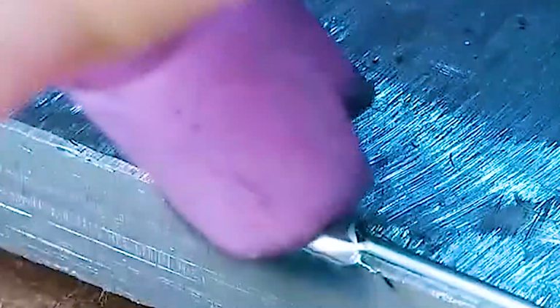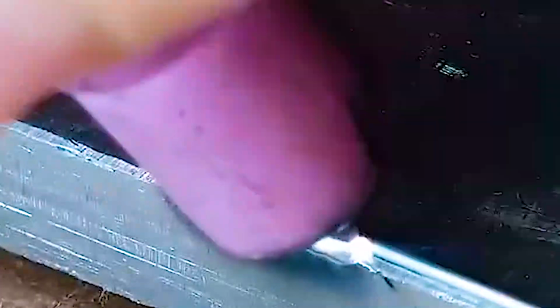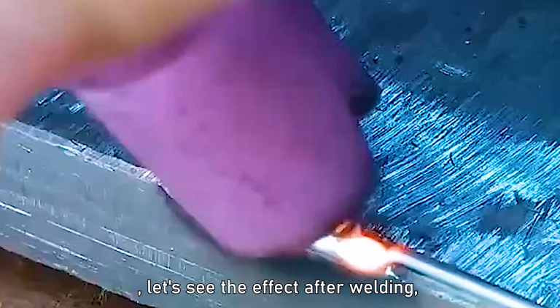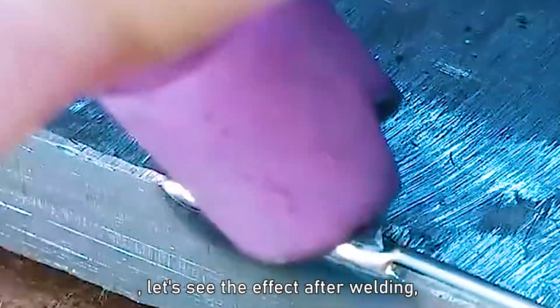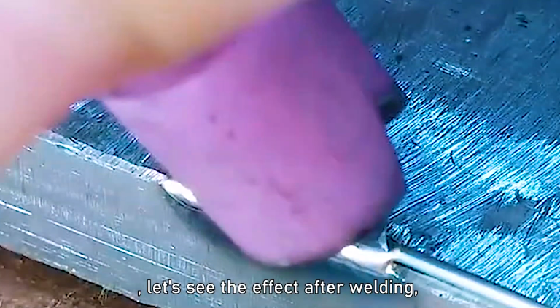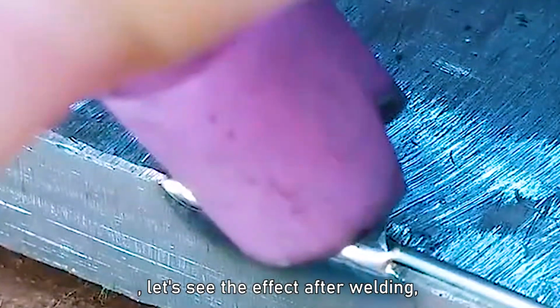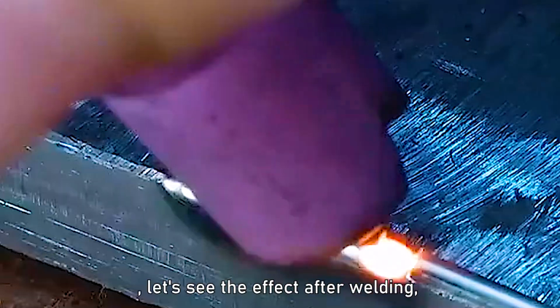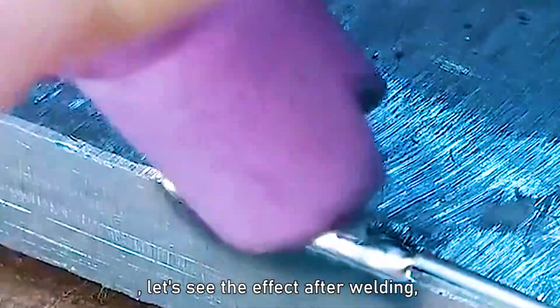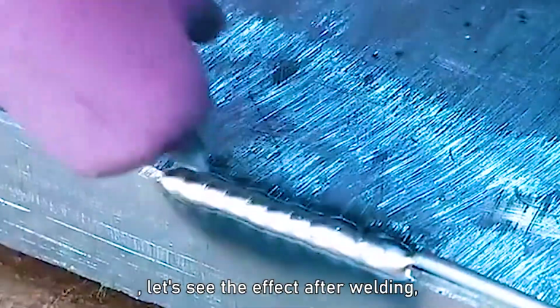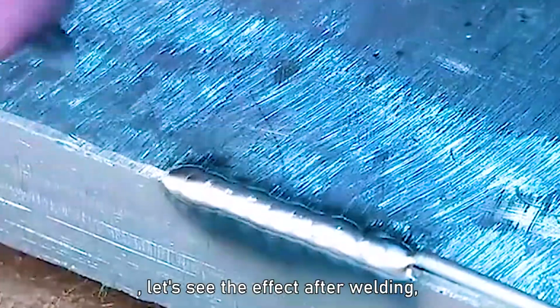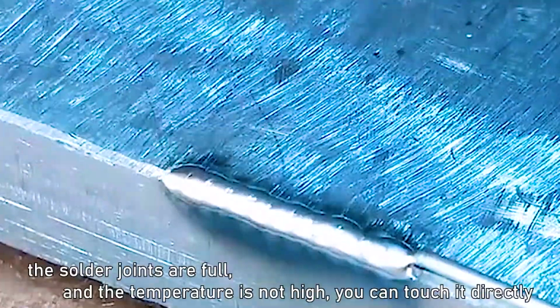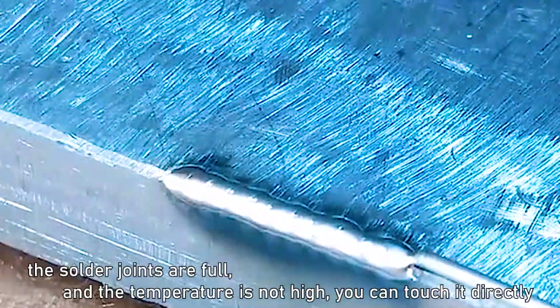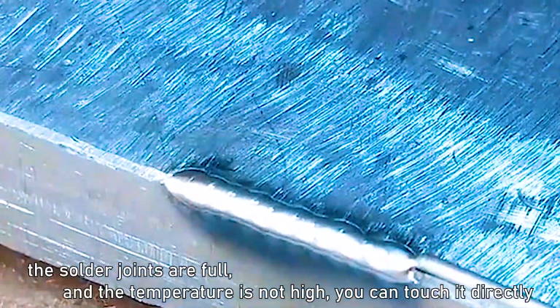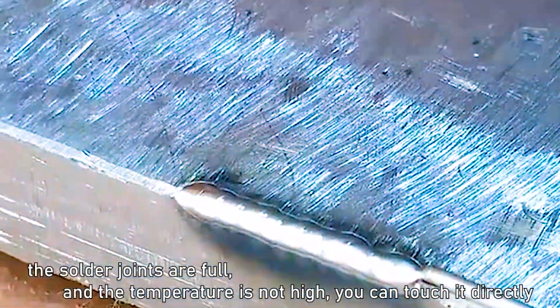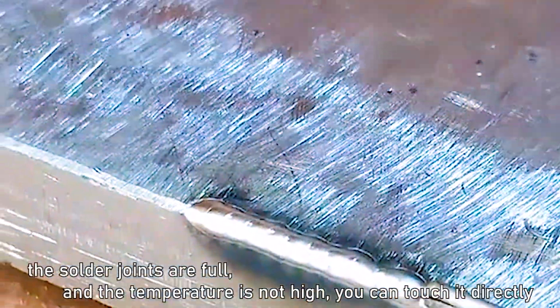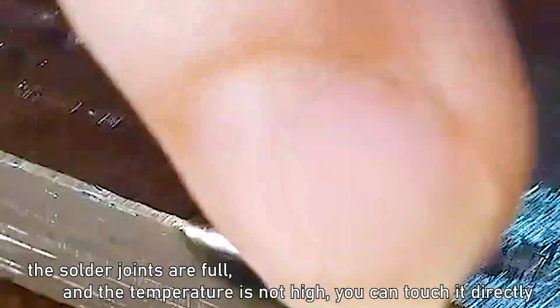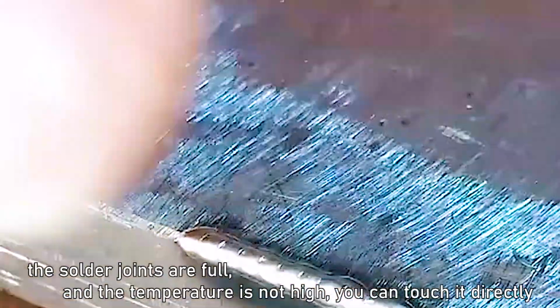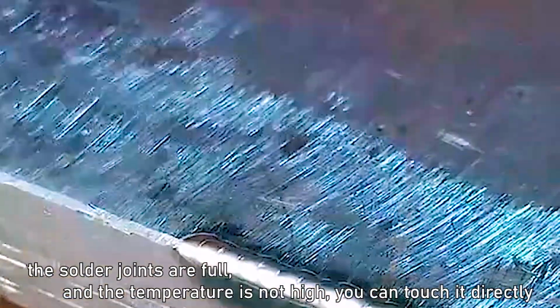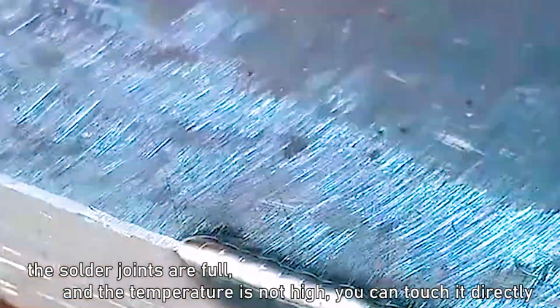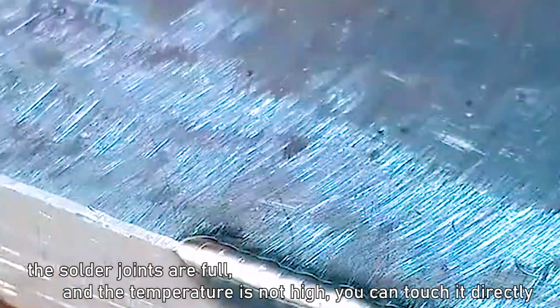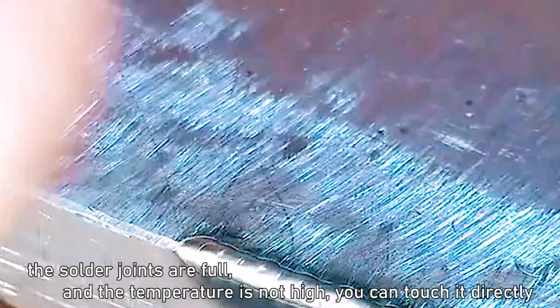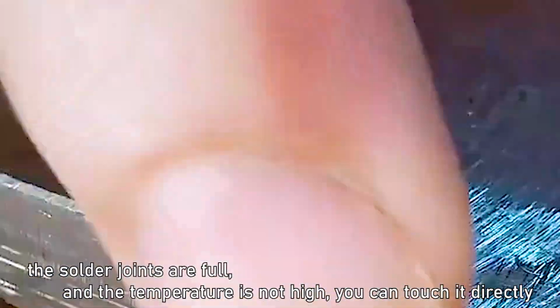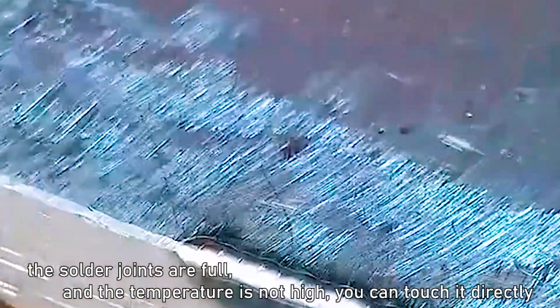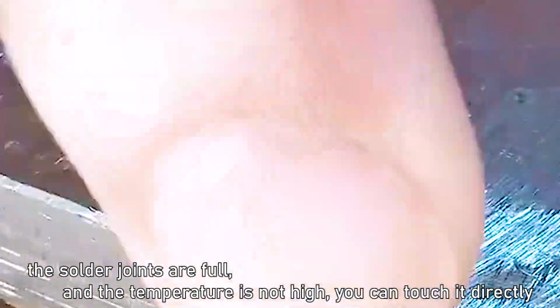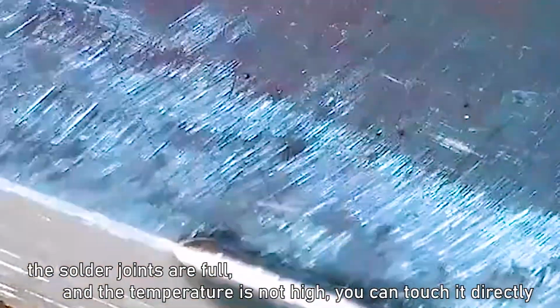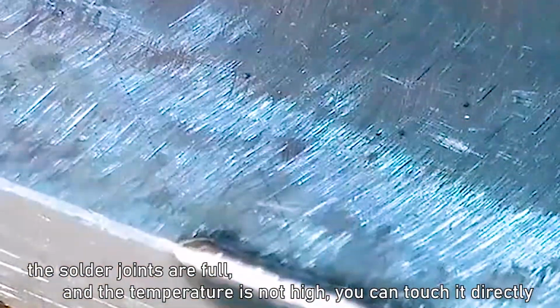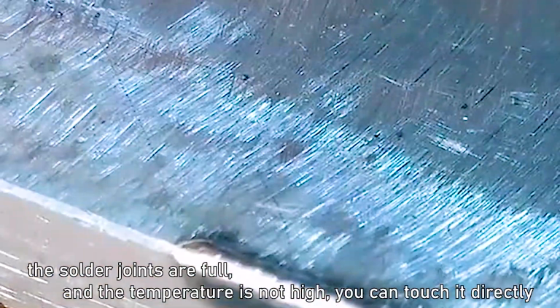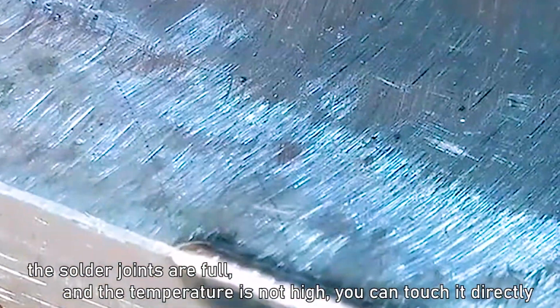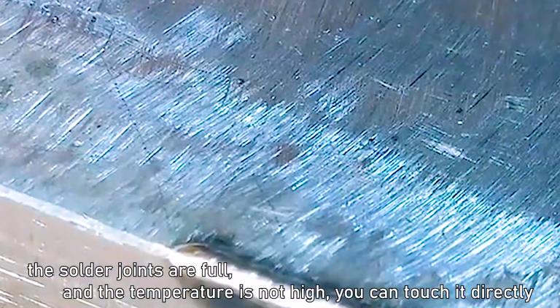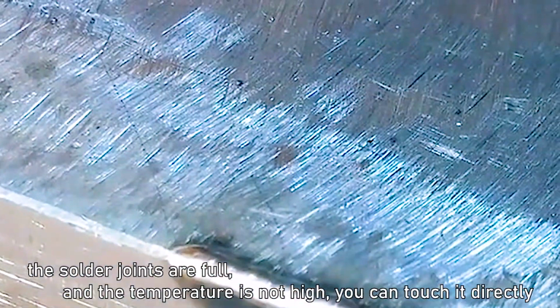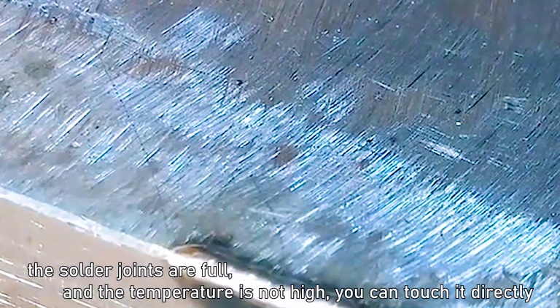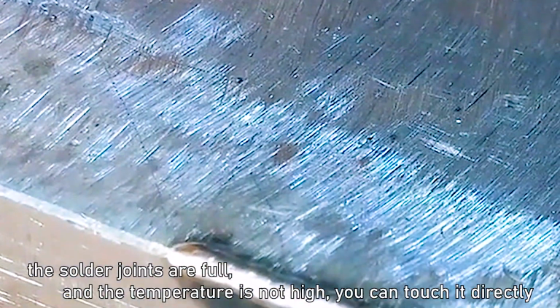Let's see the effect after welding — the solder joints are full and the temperature is not high. You can touch it directly.